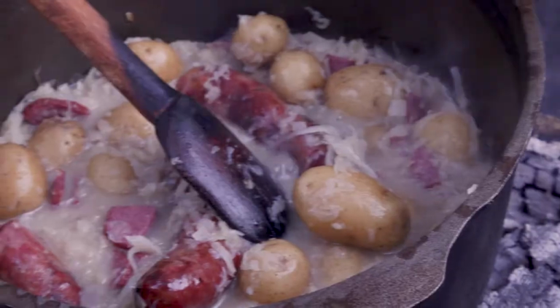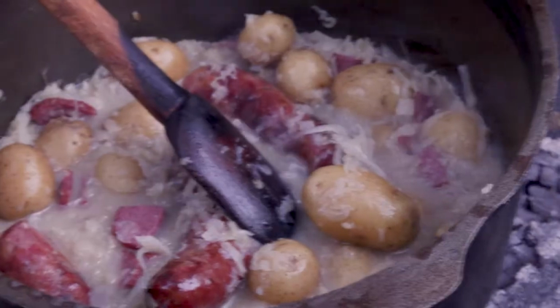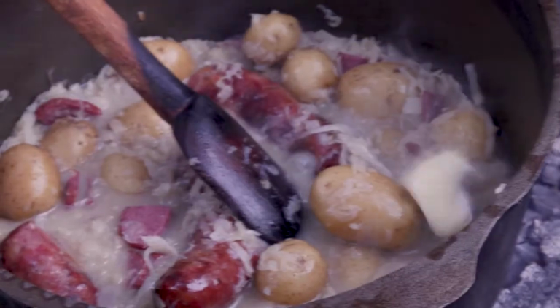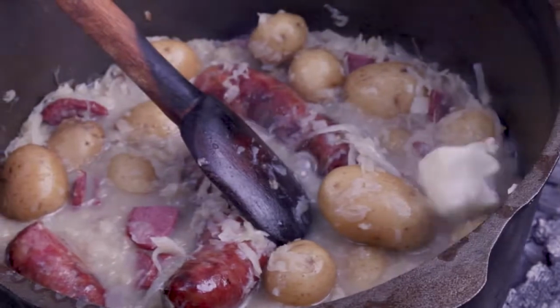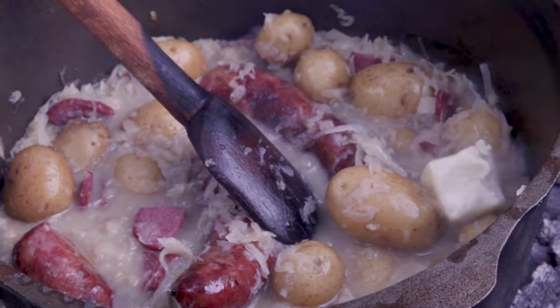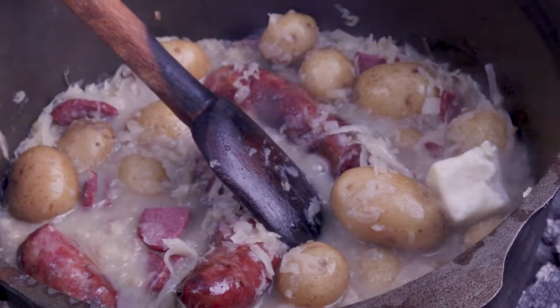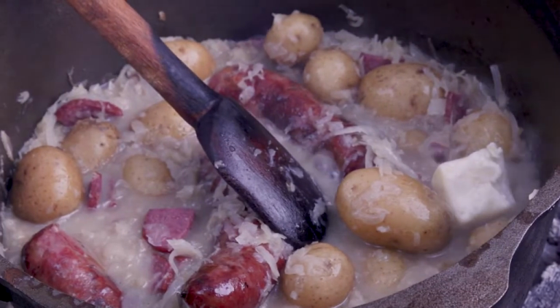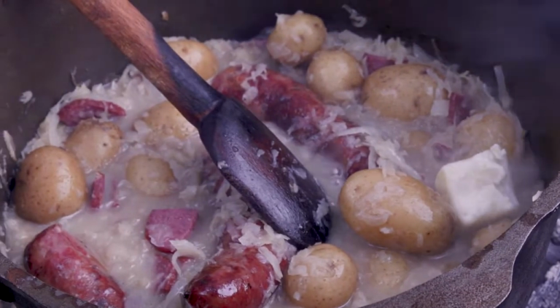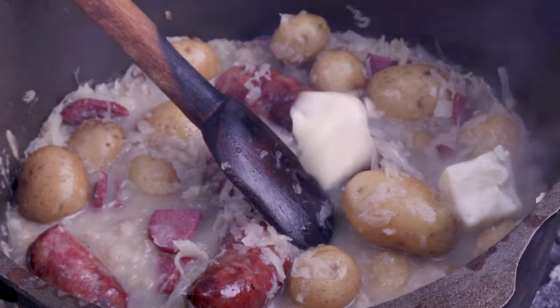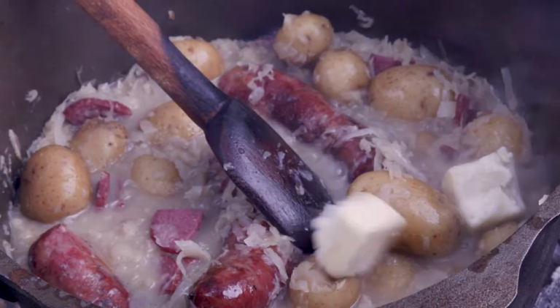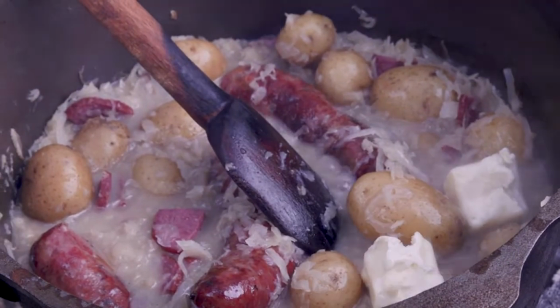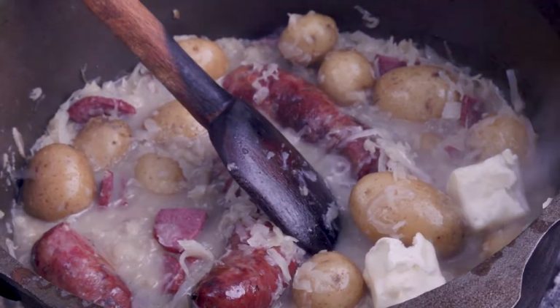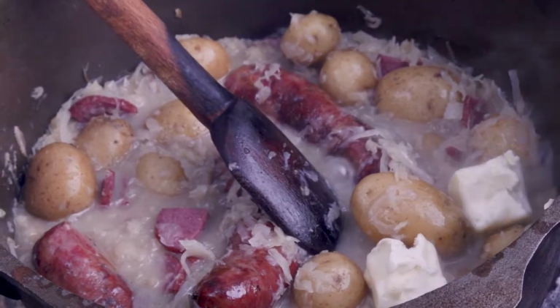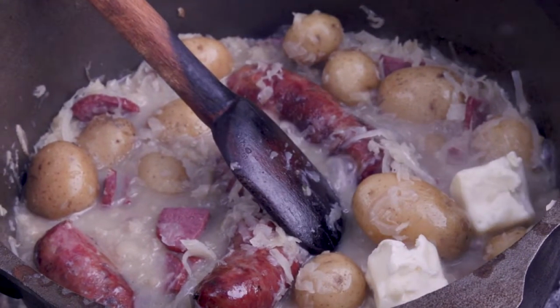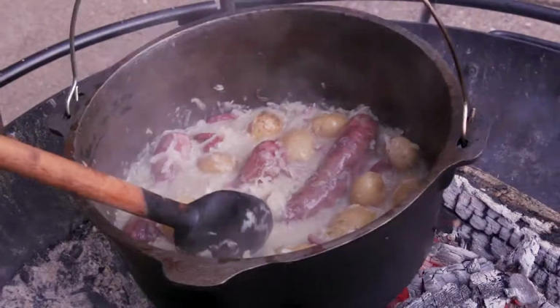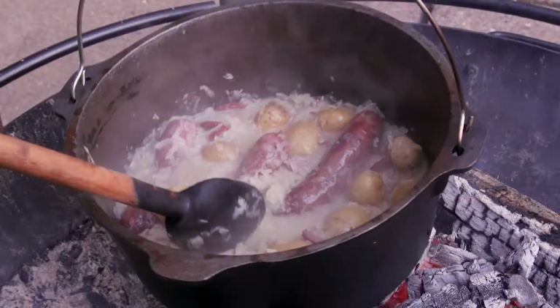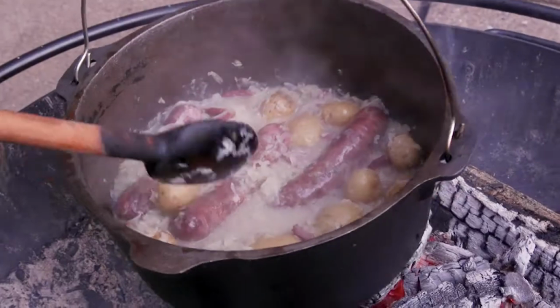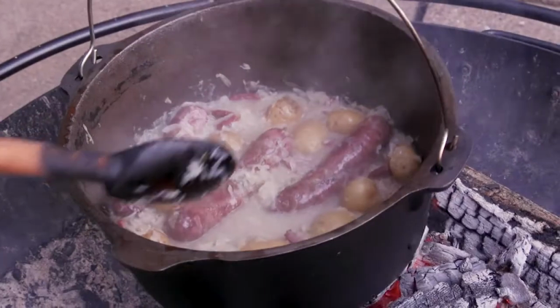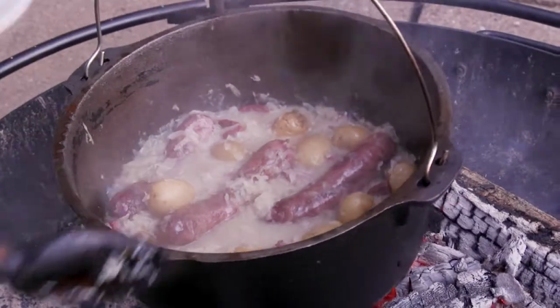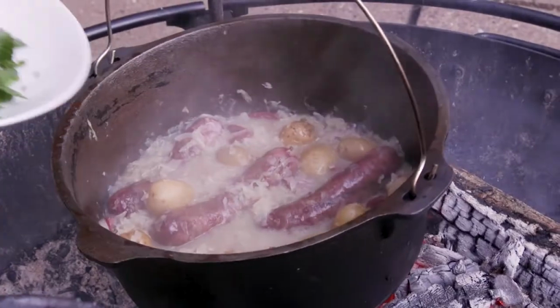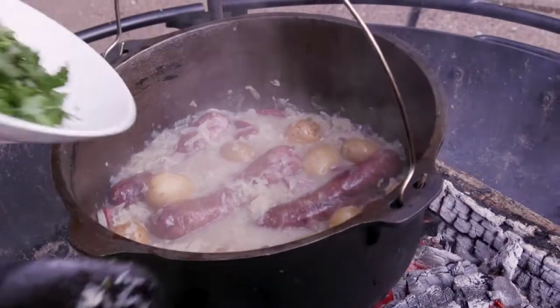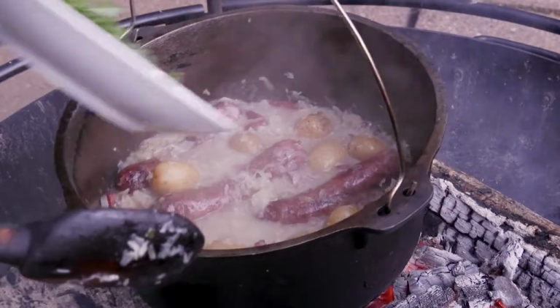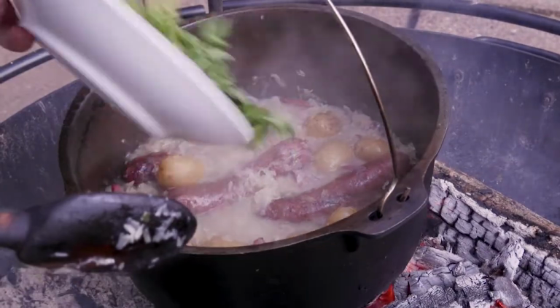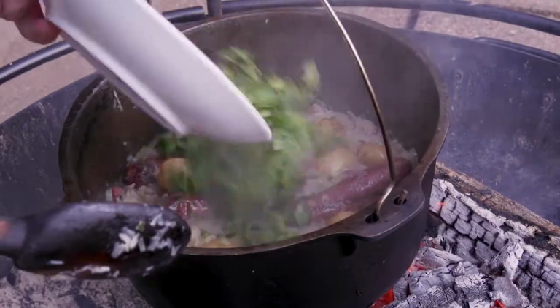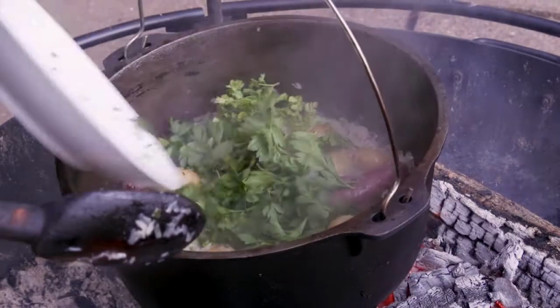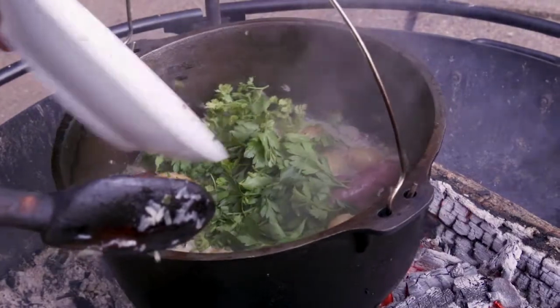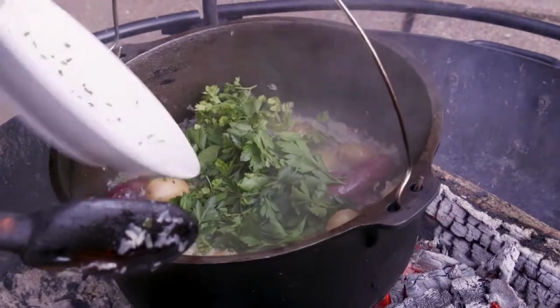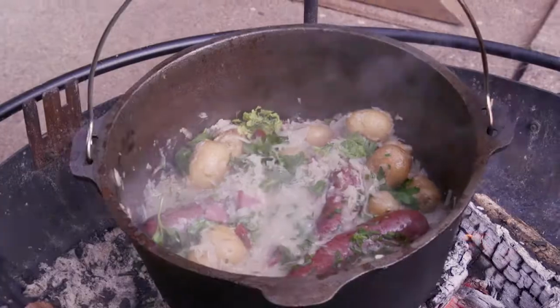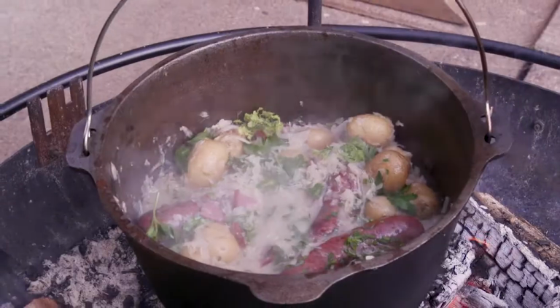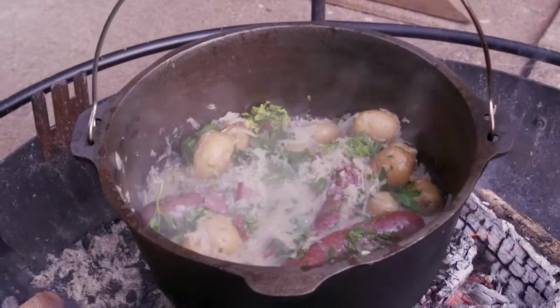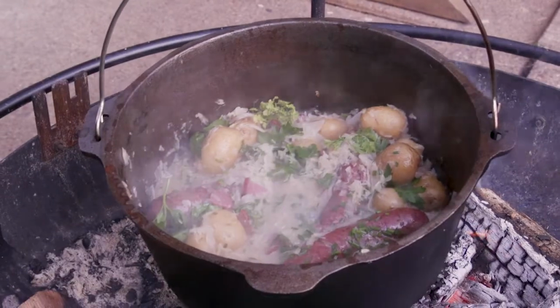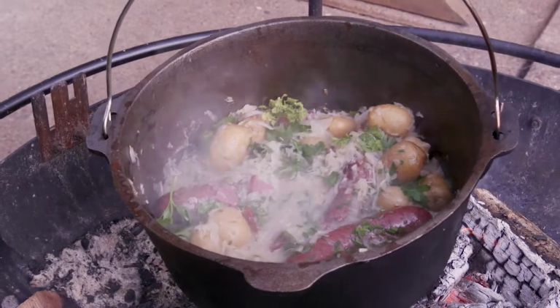Butter will help round out those flavors. That was chervil, parsley, and chives — but you can use whatever you have.